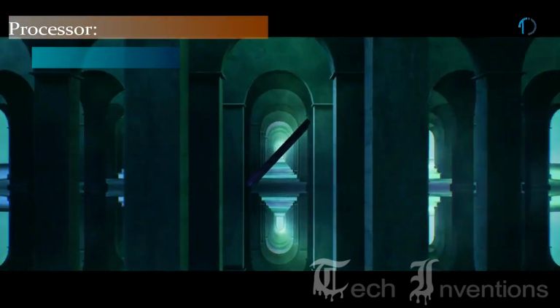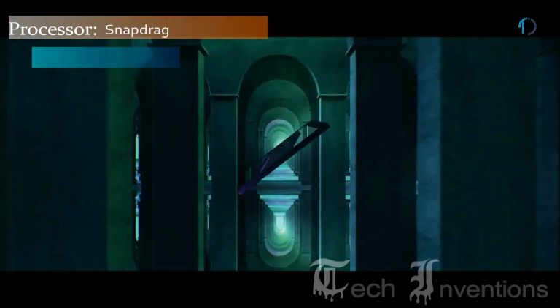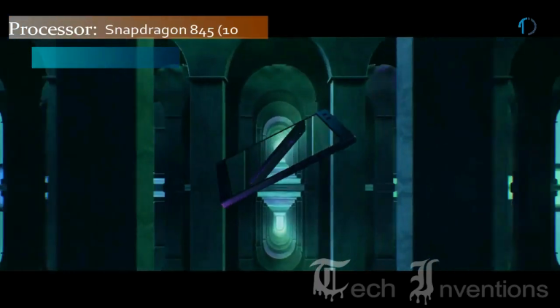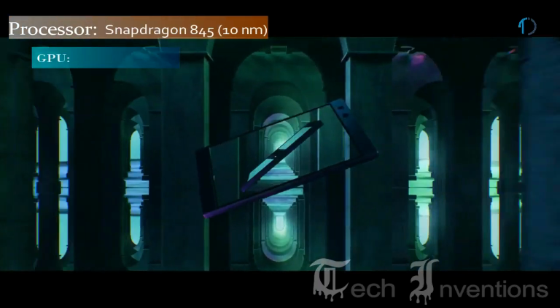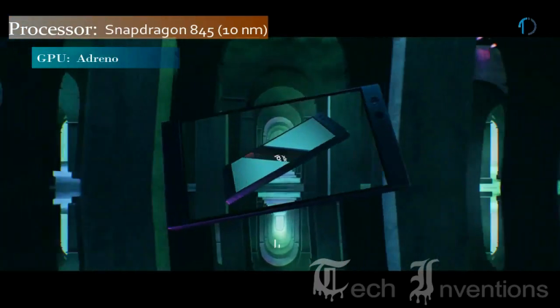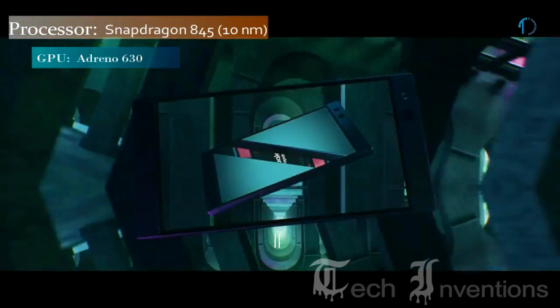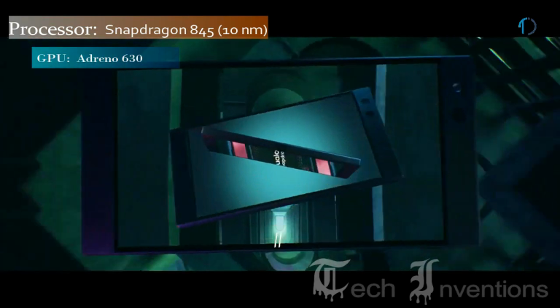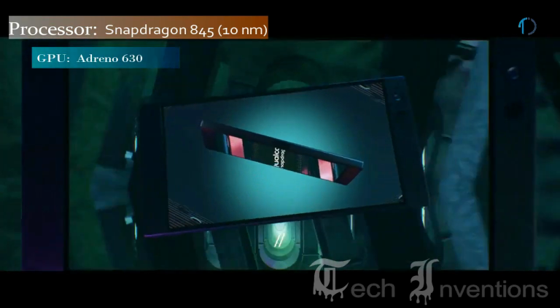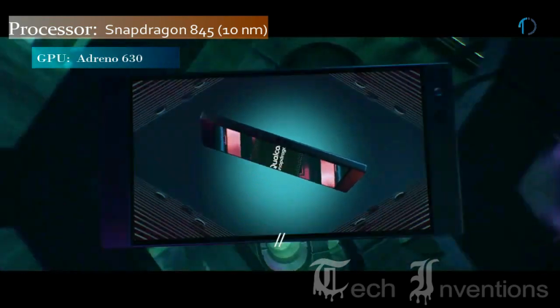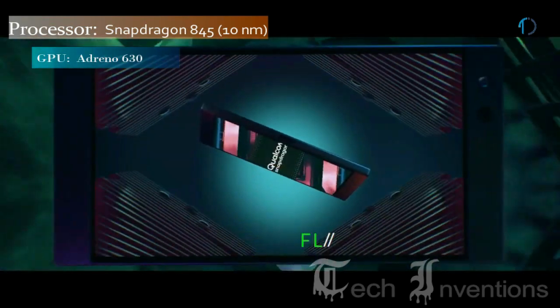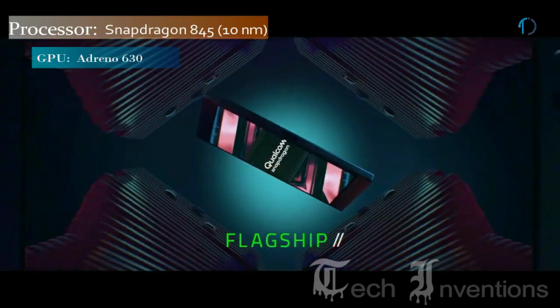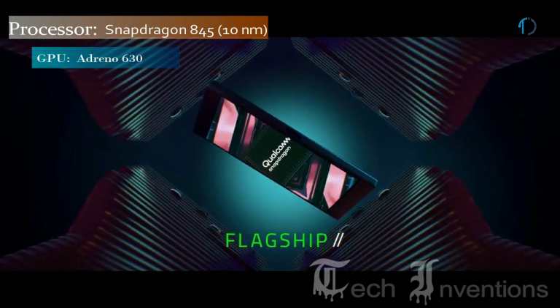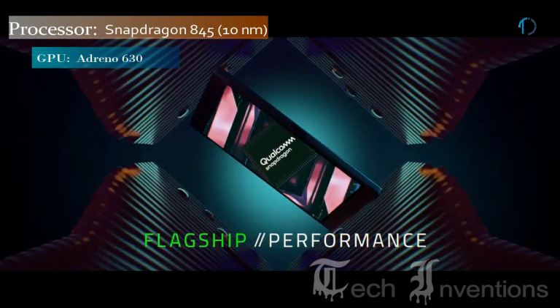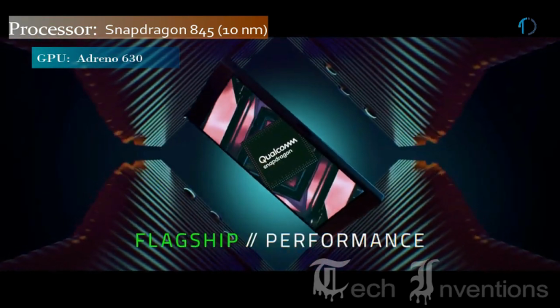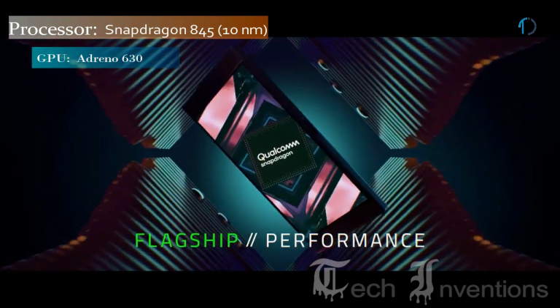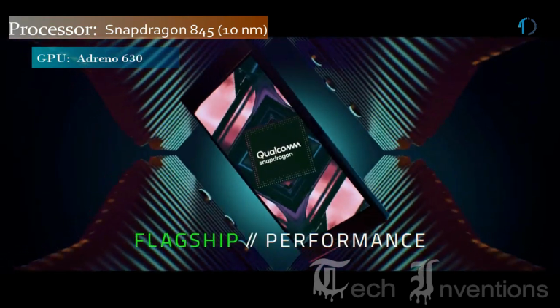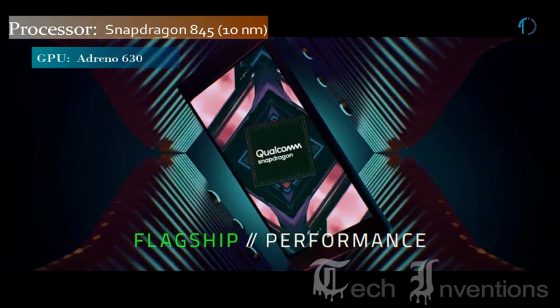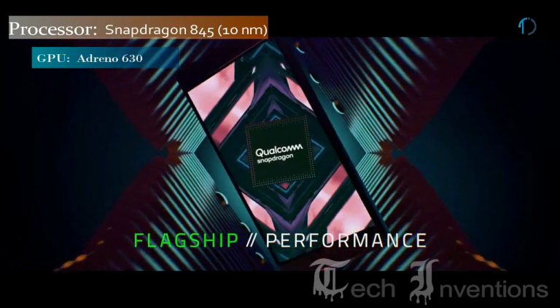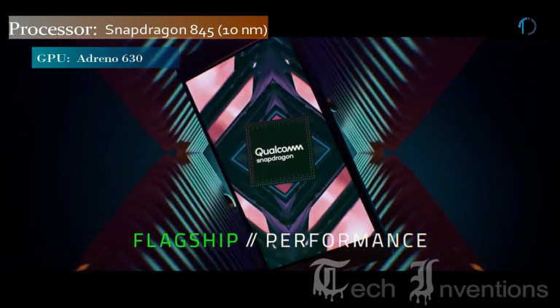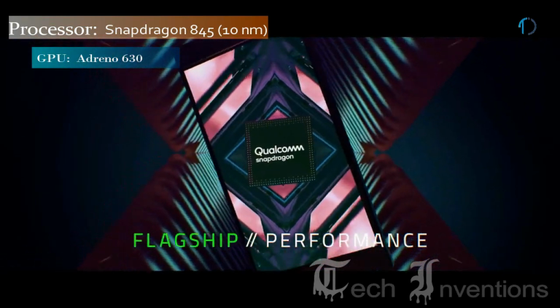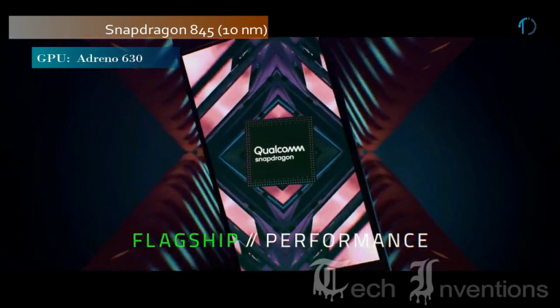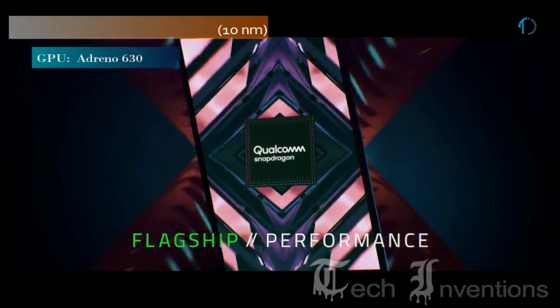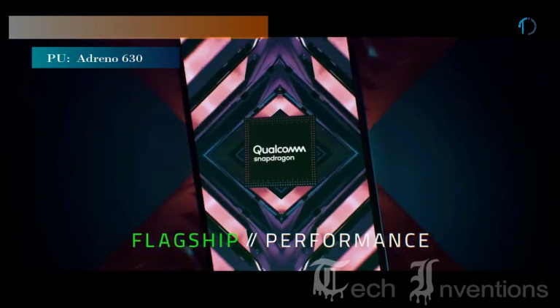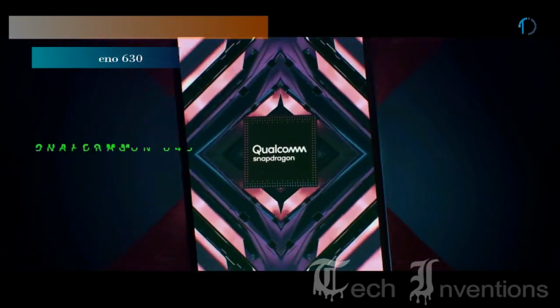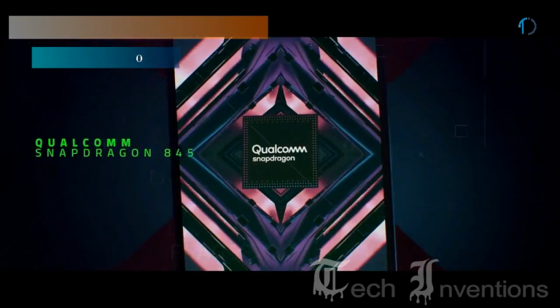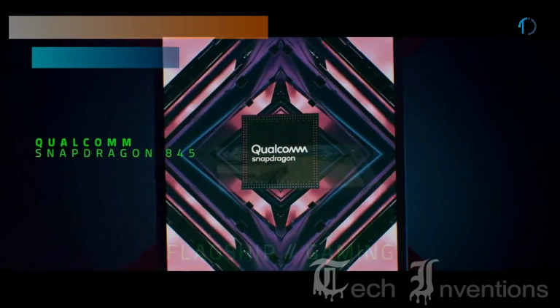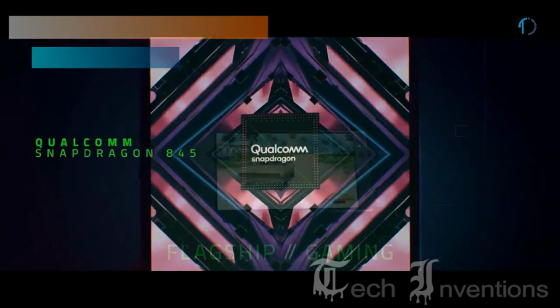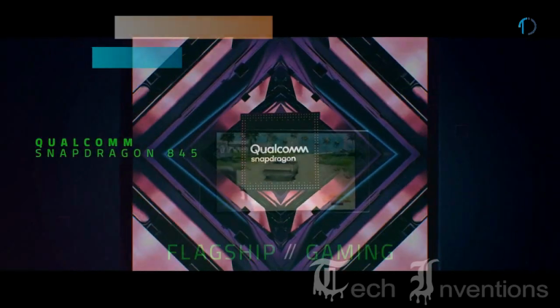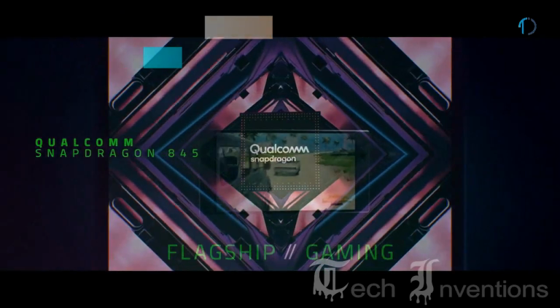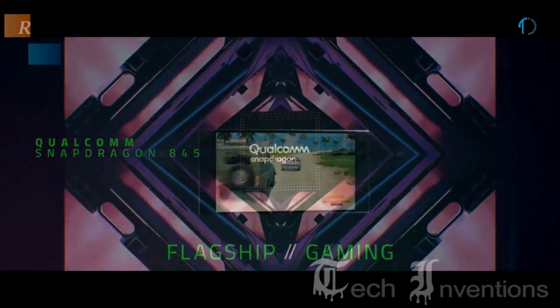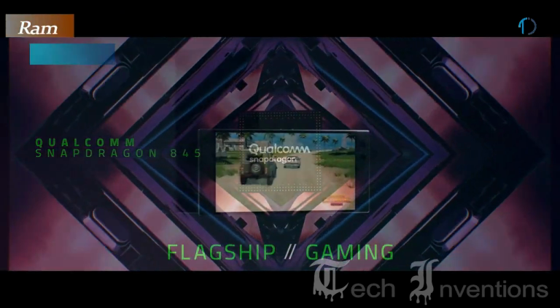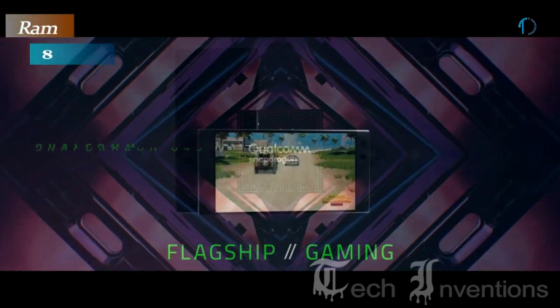This smartphone has an octa-core Snapdragon 845 10nm processor and is packed with 8GB of RAM.